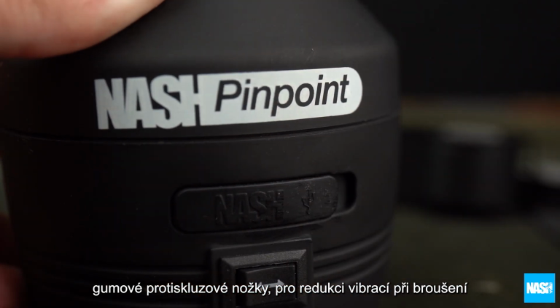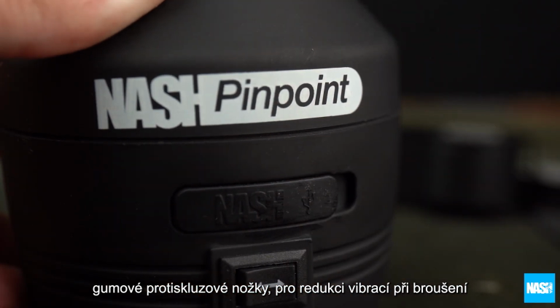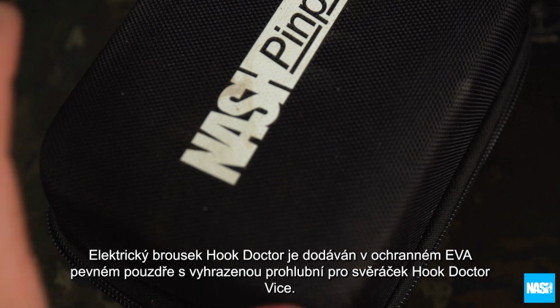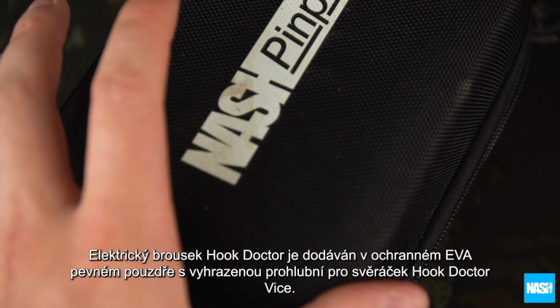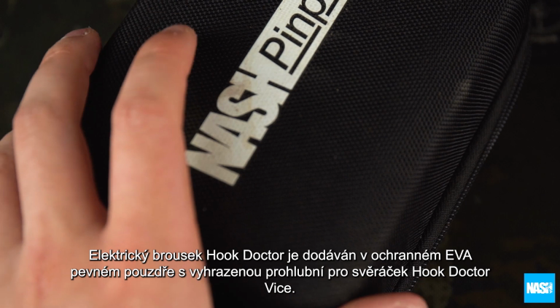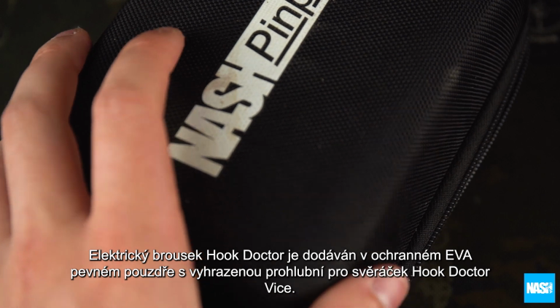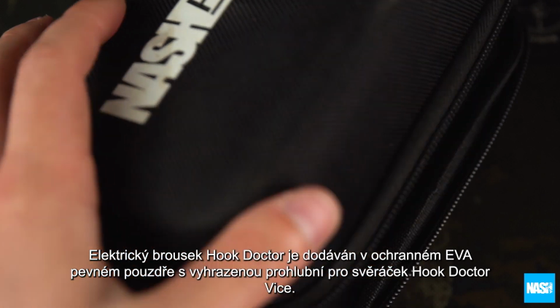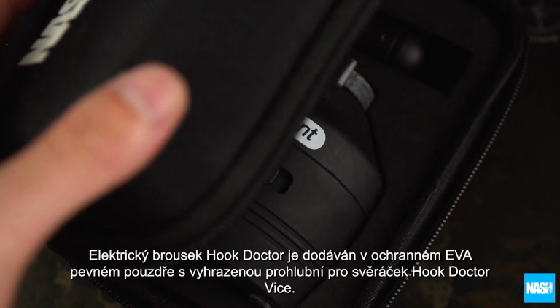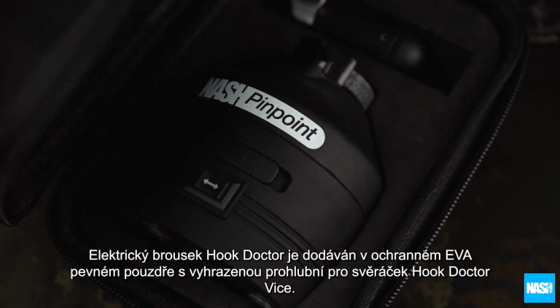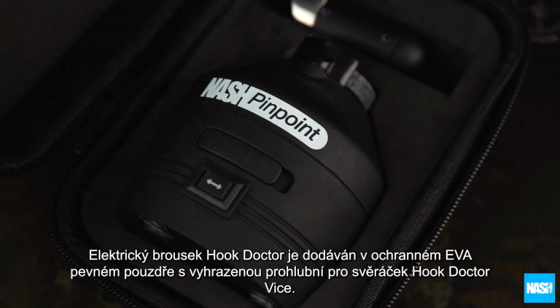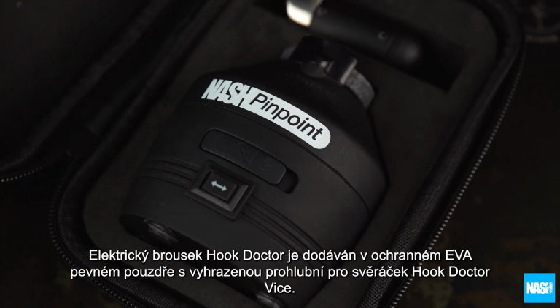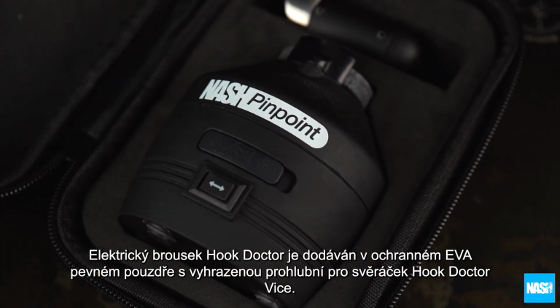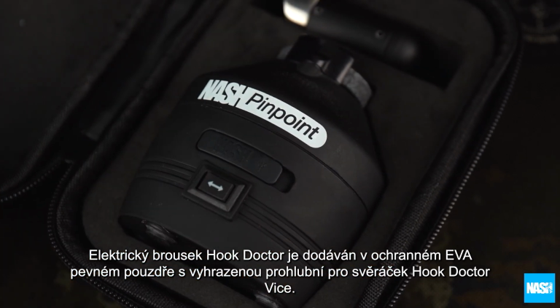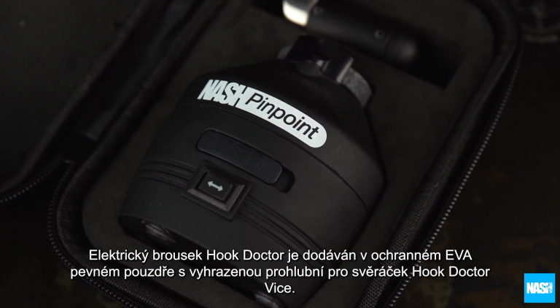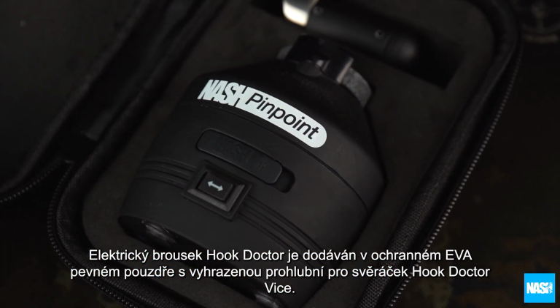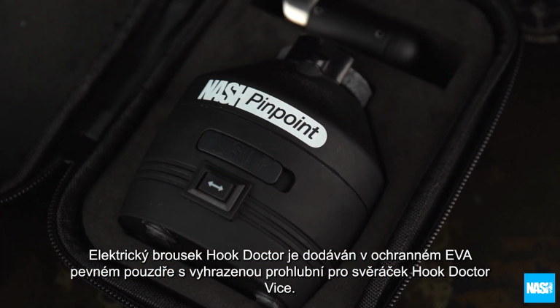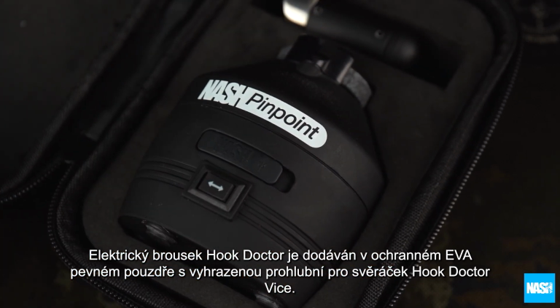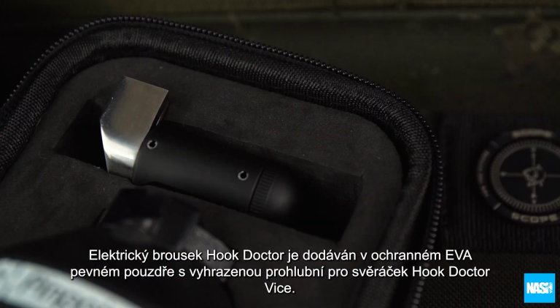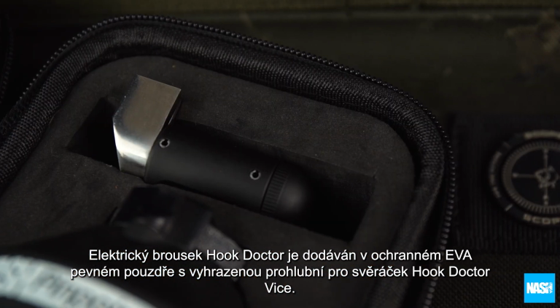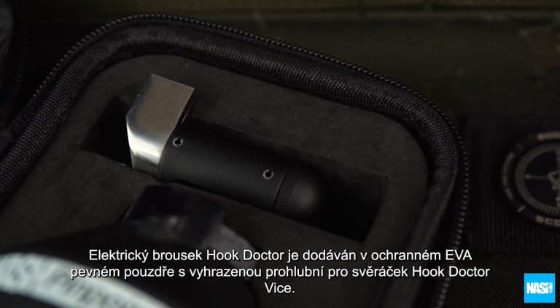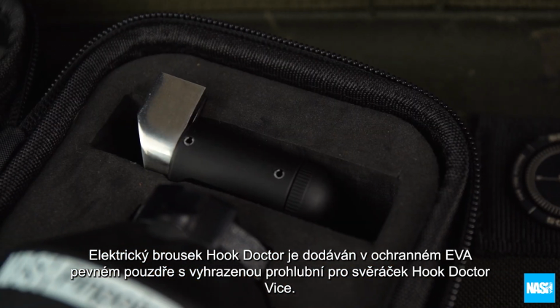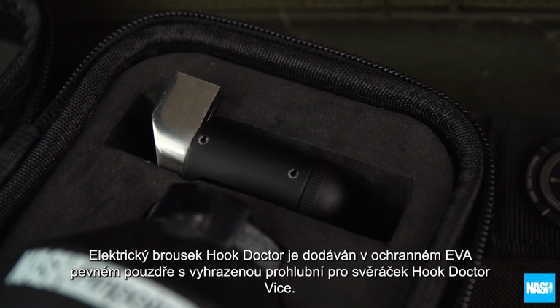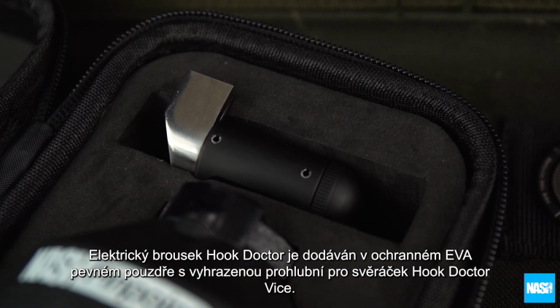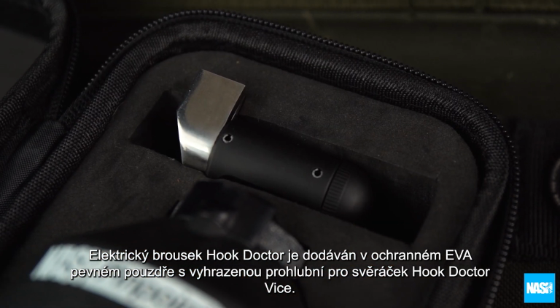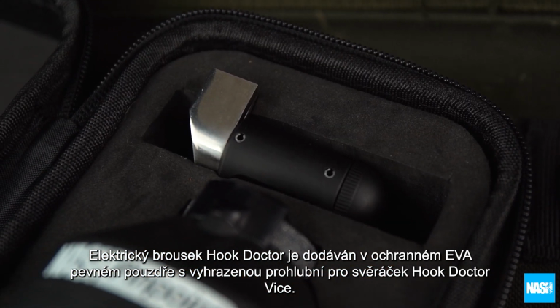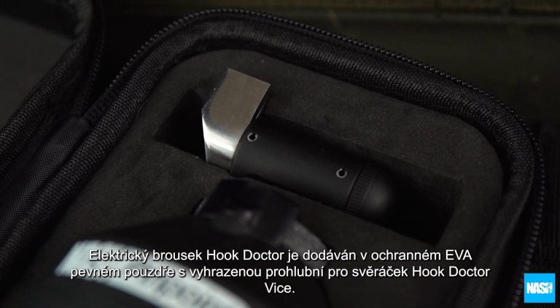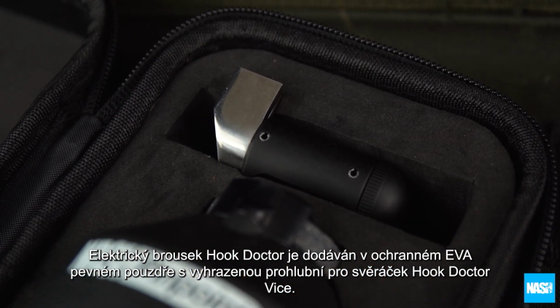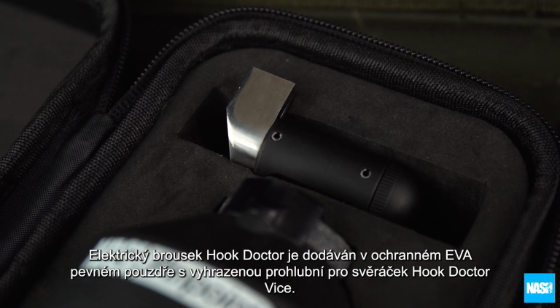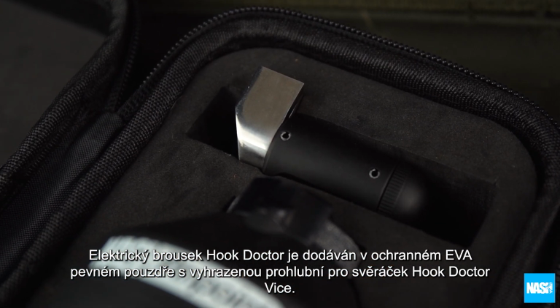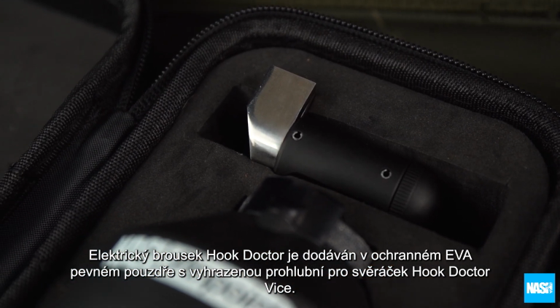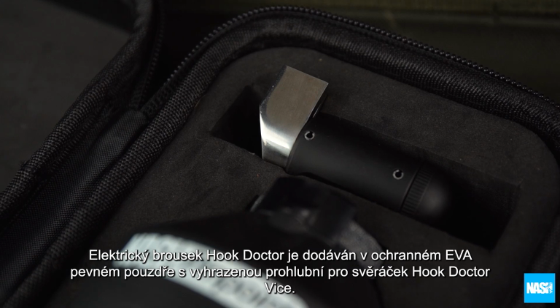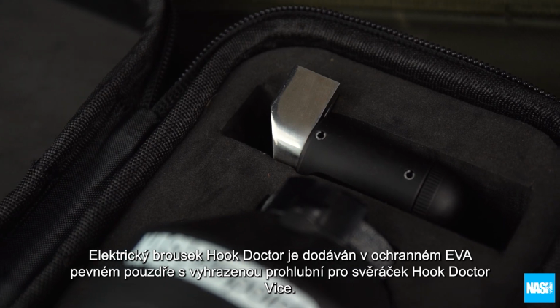The Hook Doctor is supplied in a protective EVA hard case with a dedicated recess for the Hook Doctor vise.